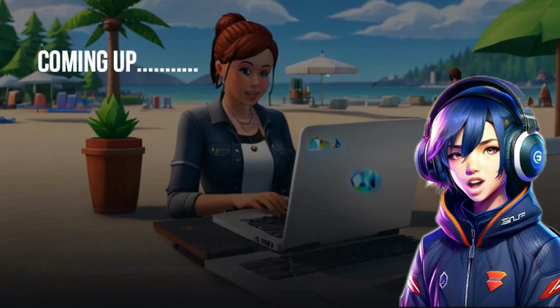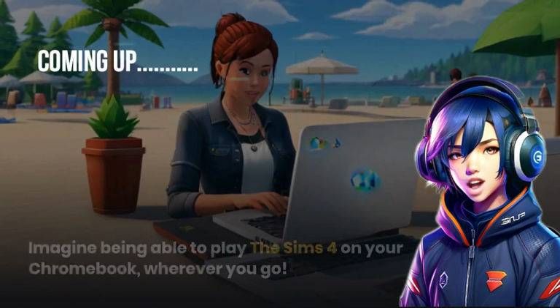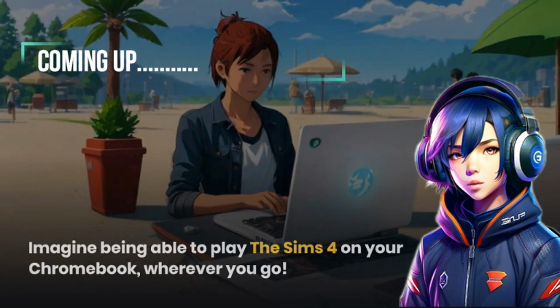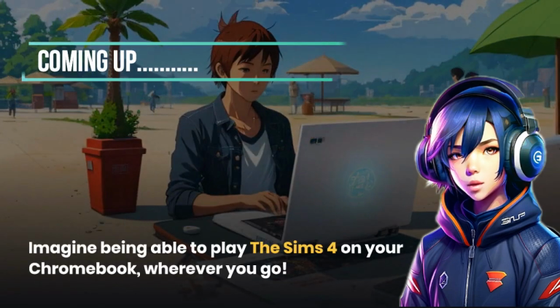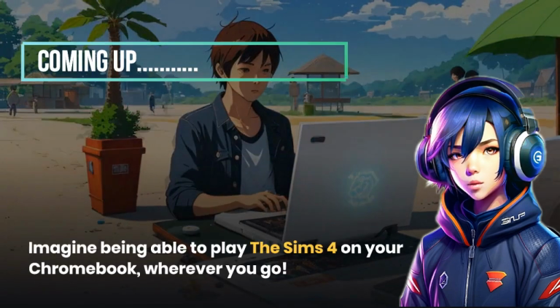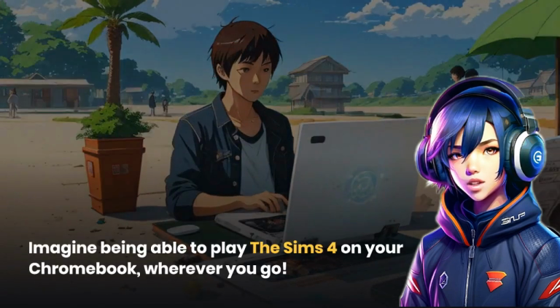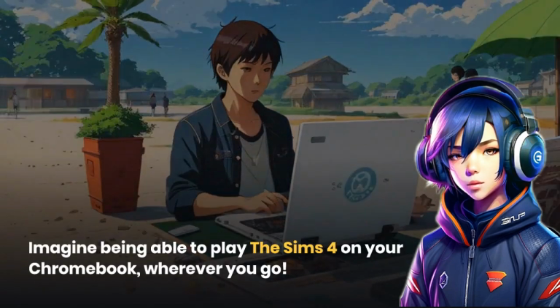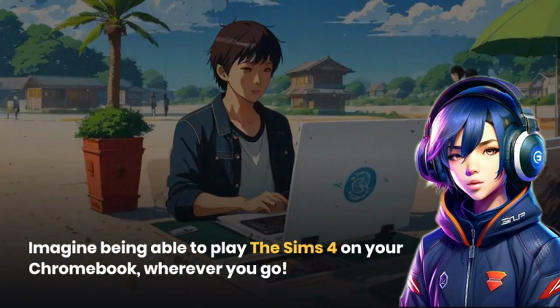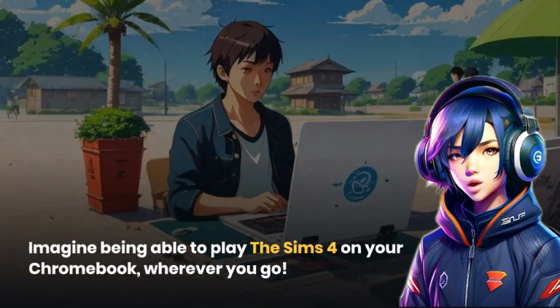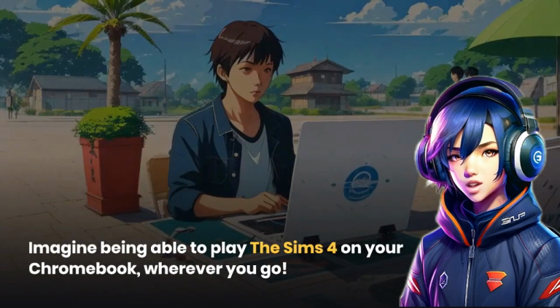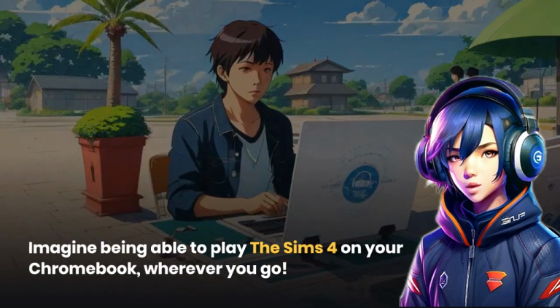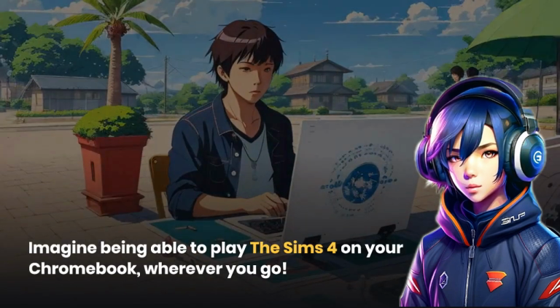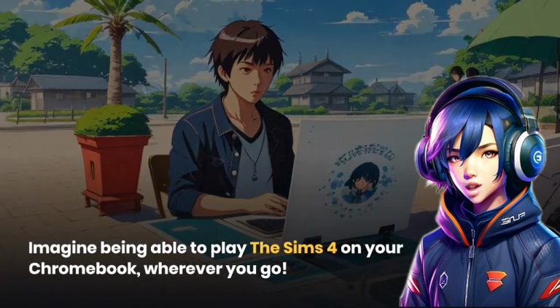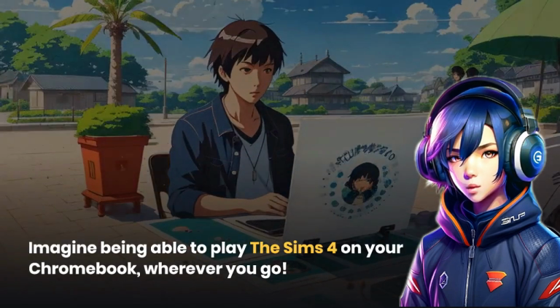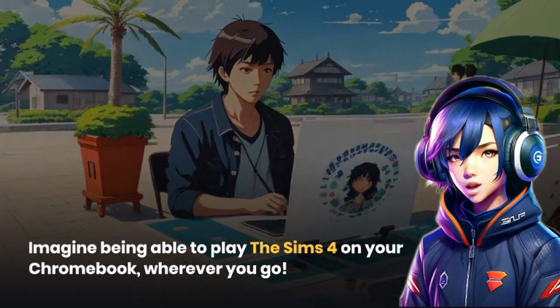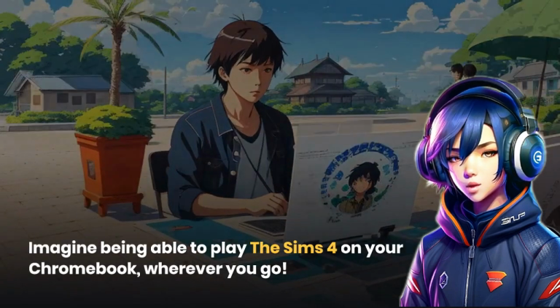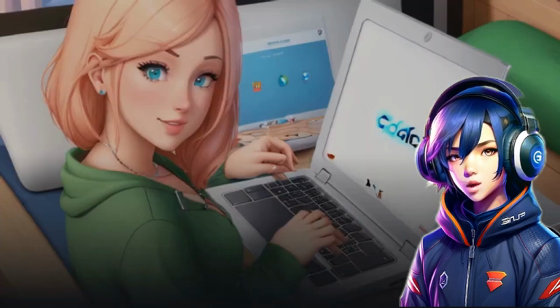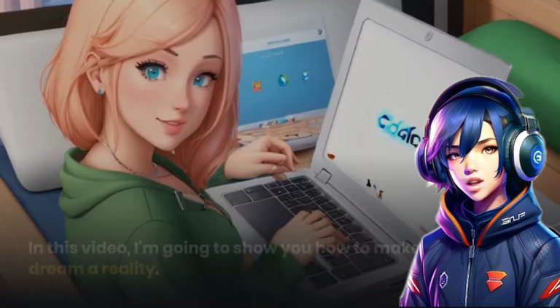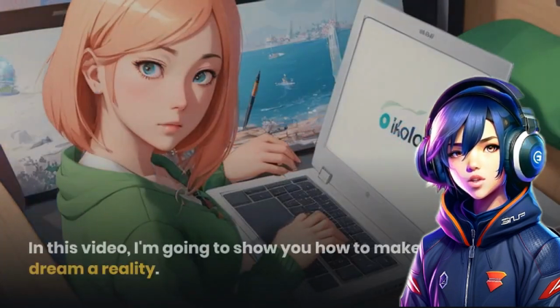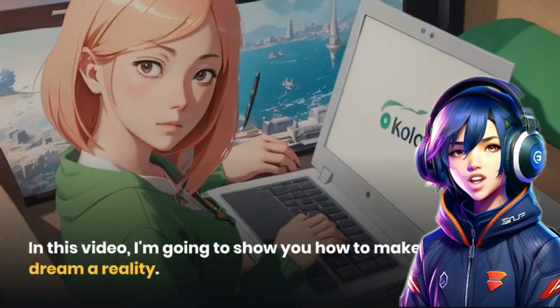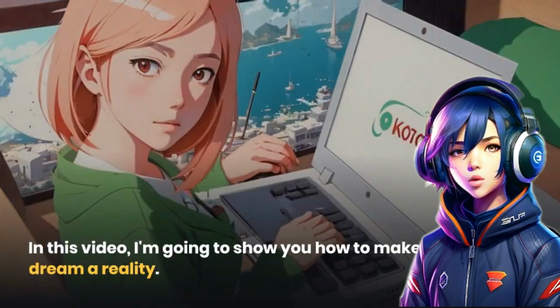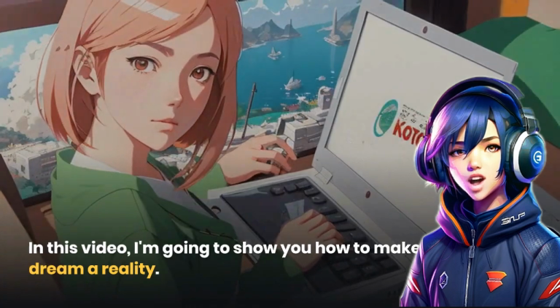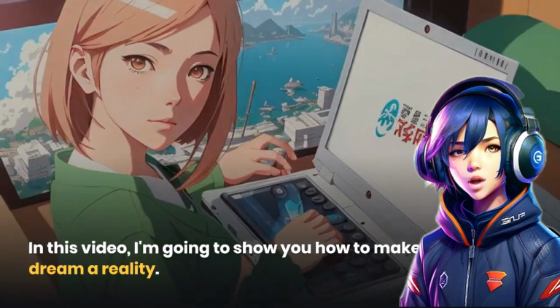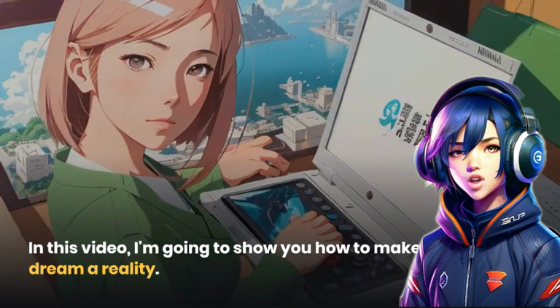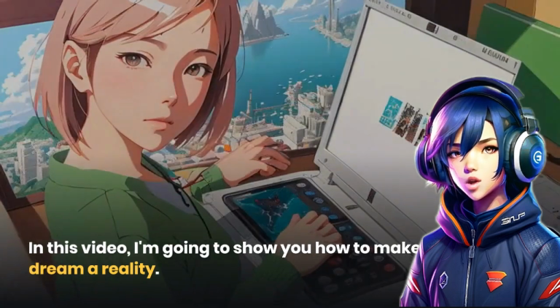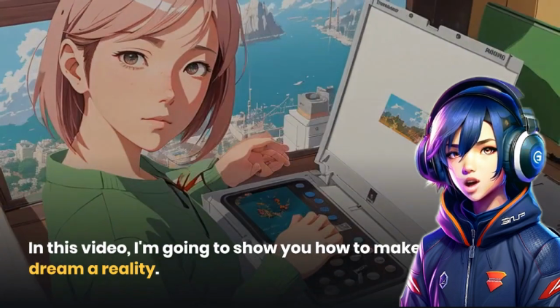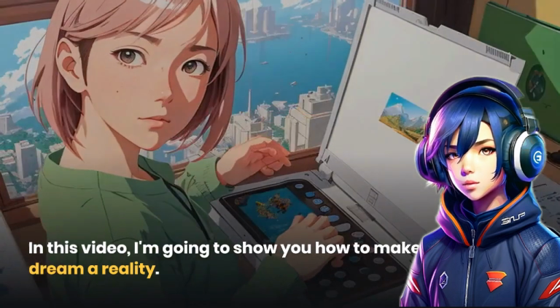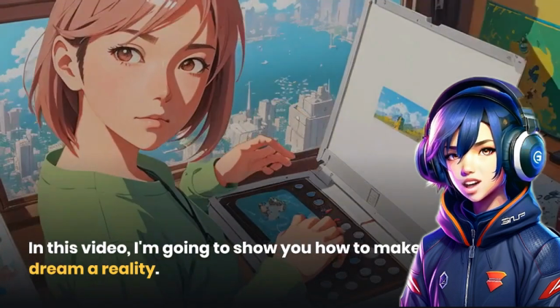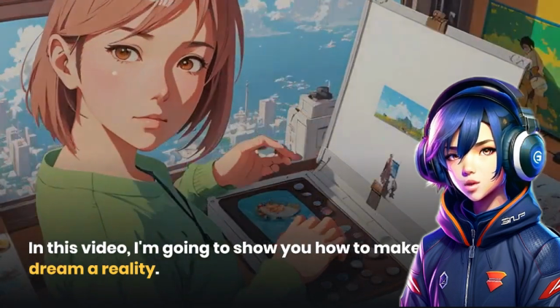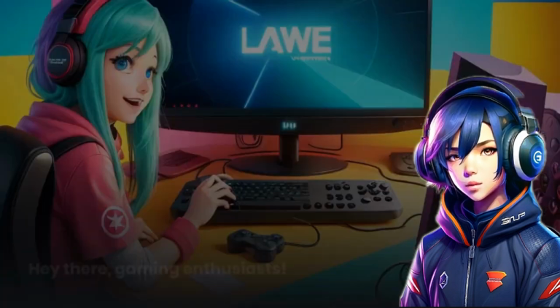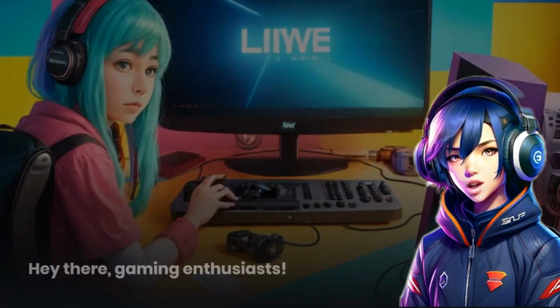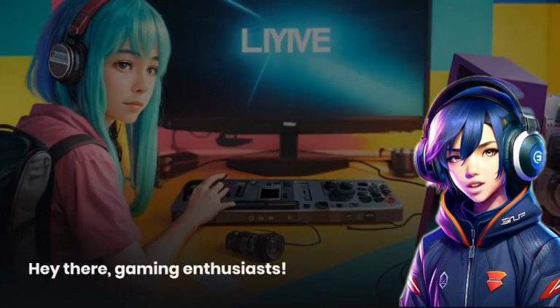Imagine being able to play The Sims 4 on your Chromebook wherever you go. In this video, I'm going to show you how to make that dream a reality.